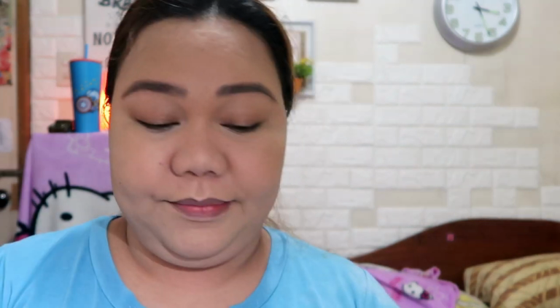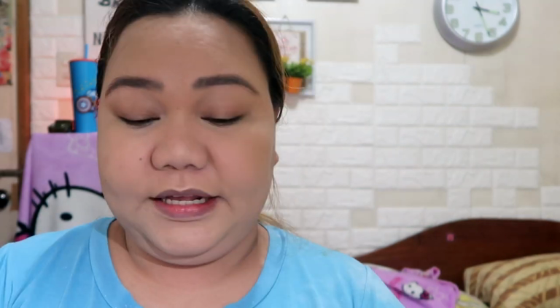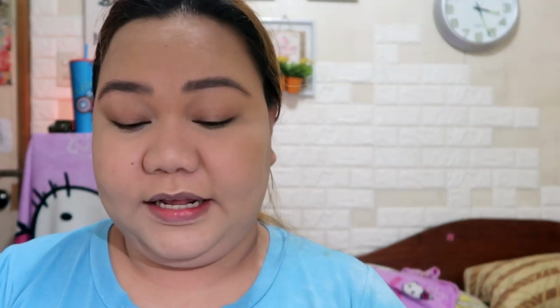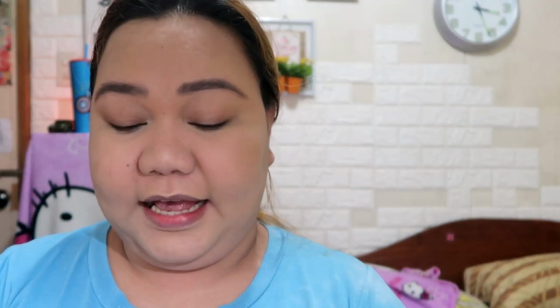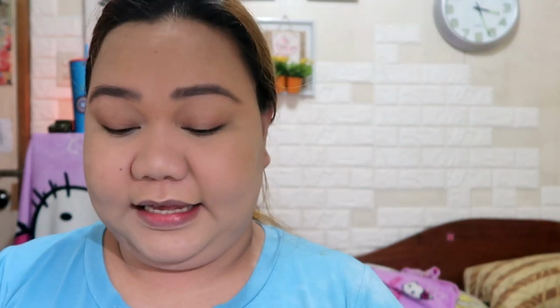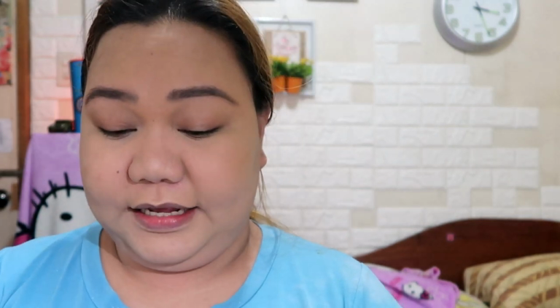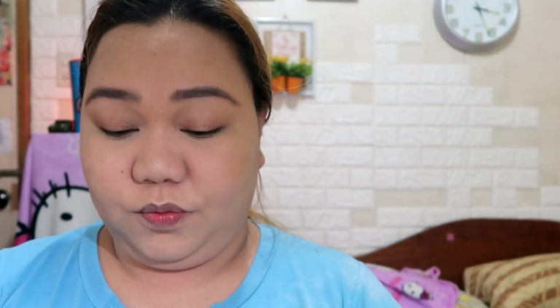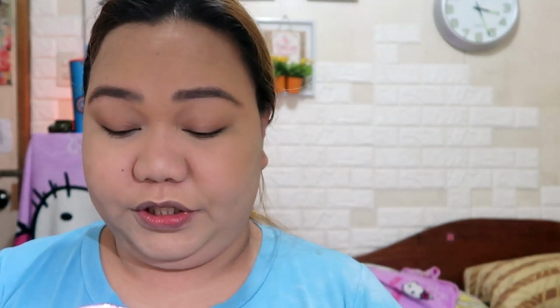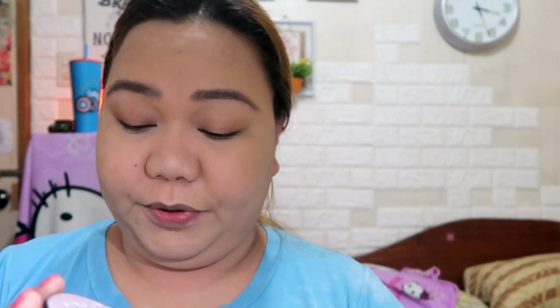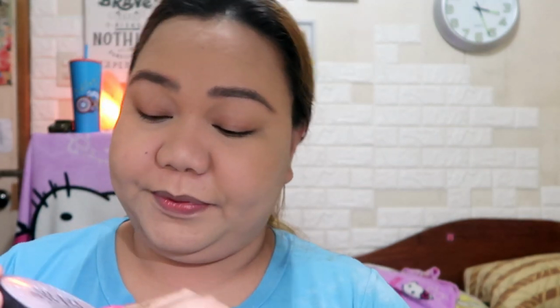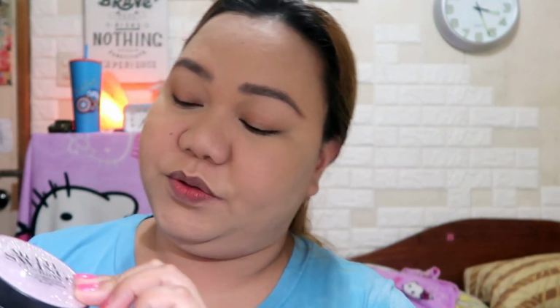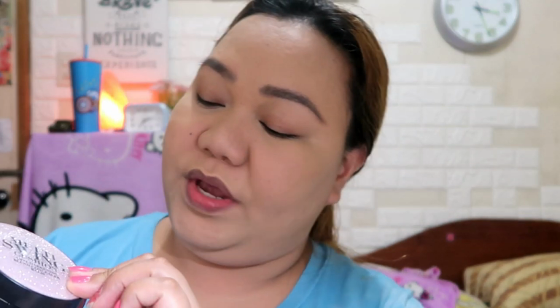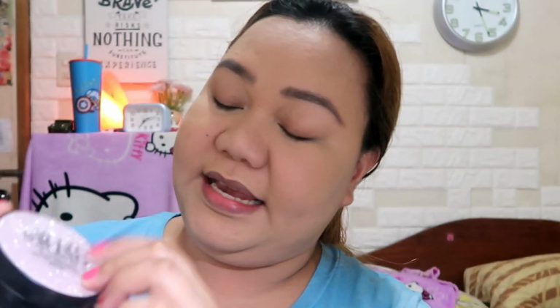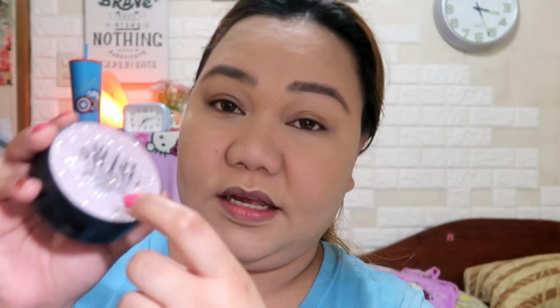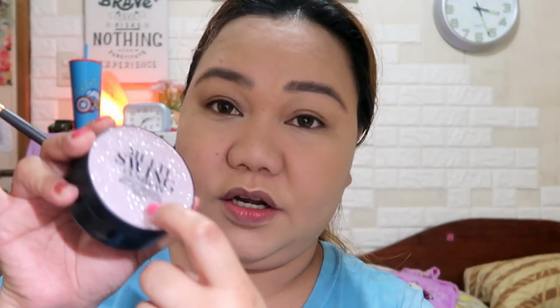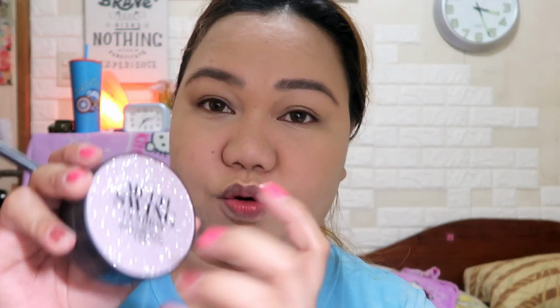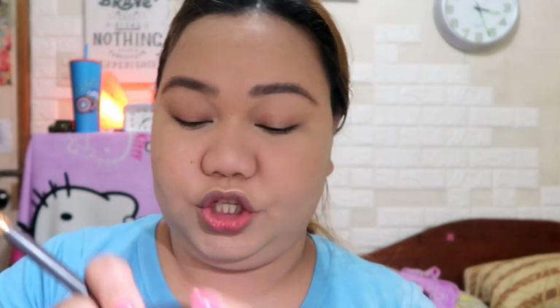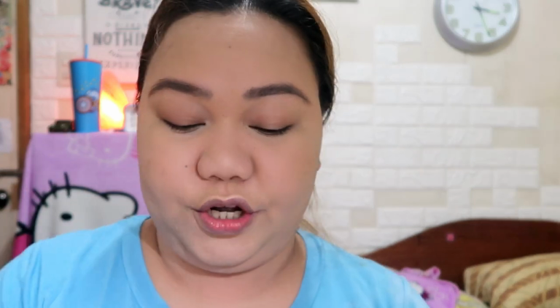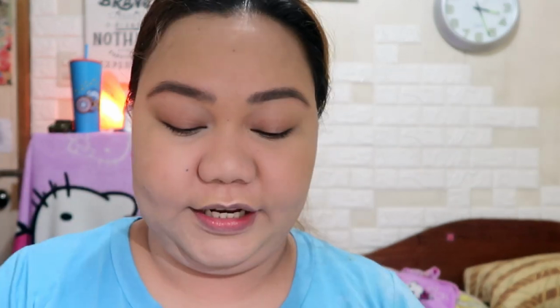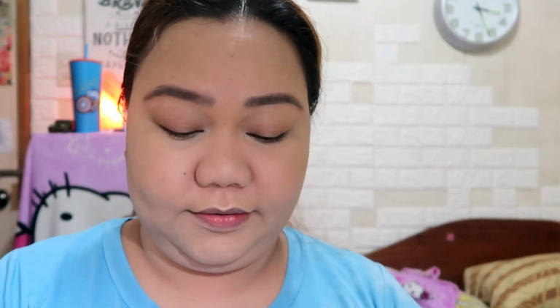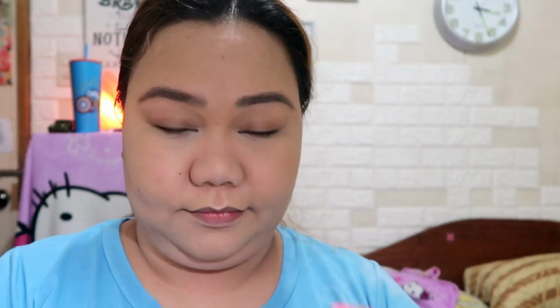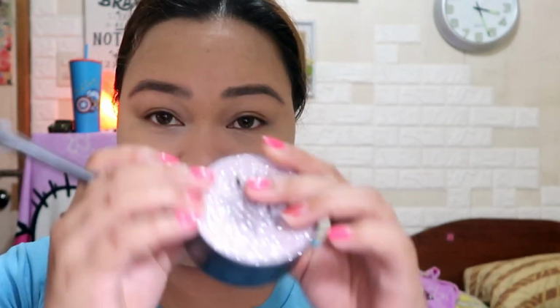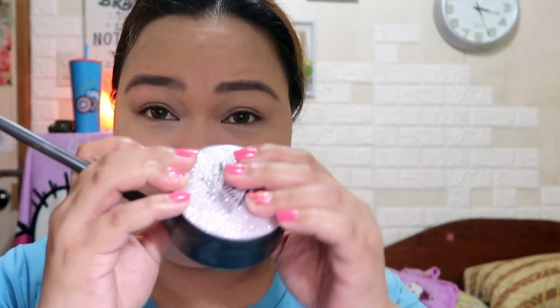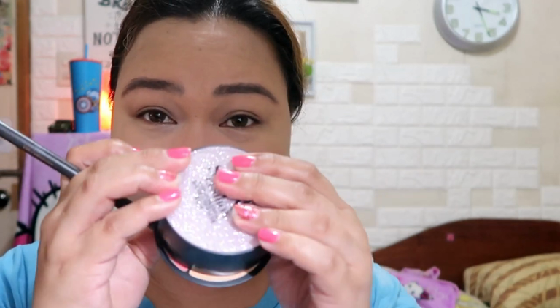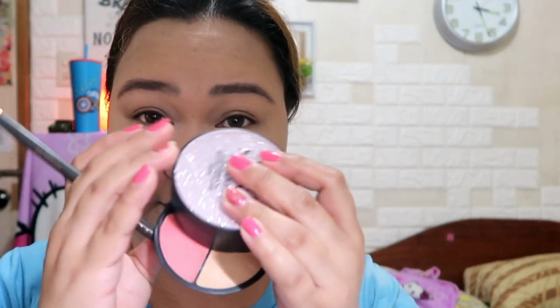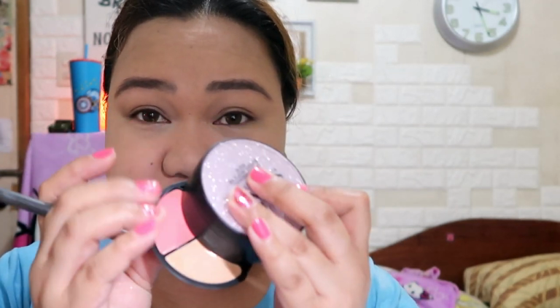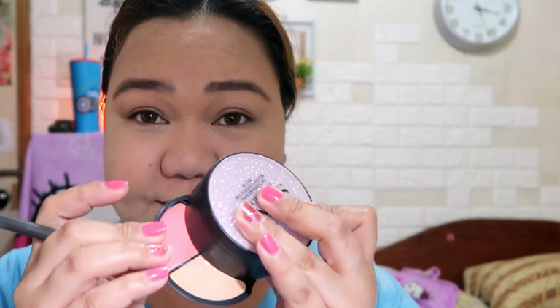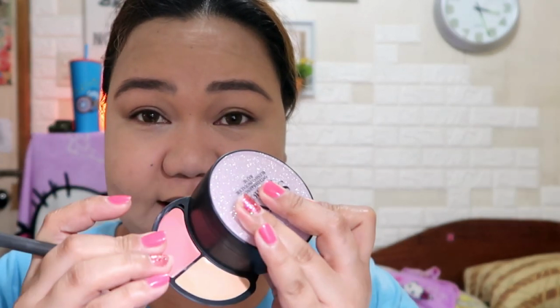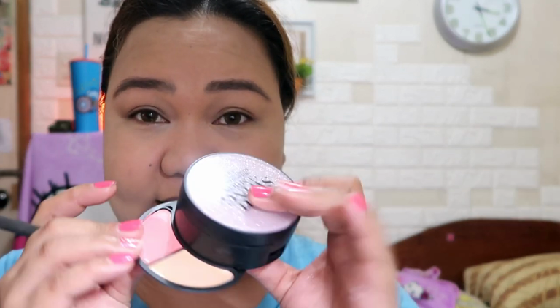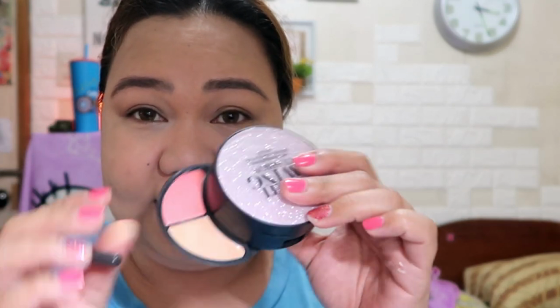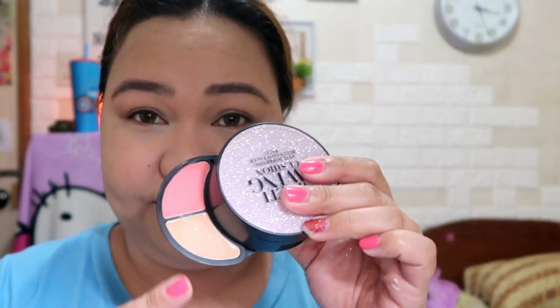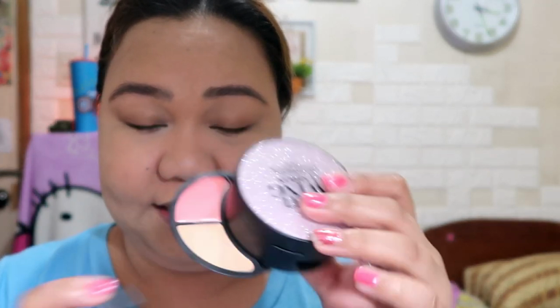Gamitin ulit natin itong multipurpose multi-swing cushion dito sa may ilalim ng mata. Gamitin natin yung concealer niya.